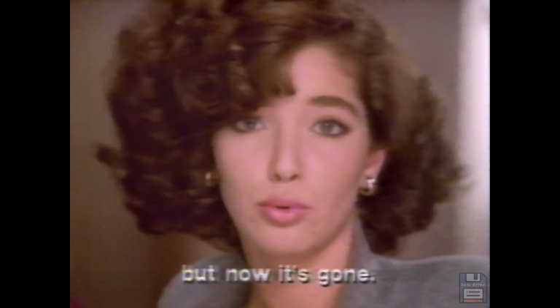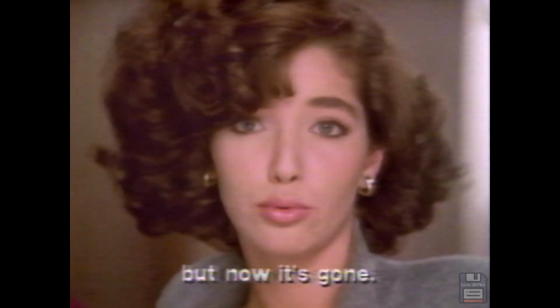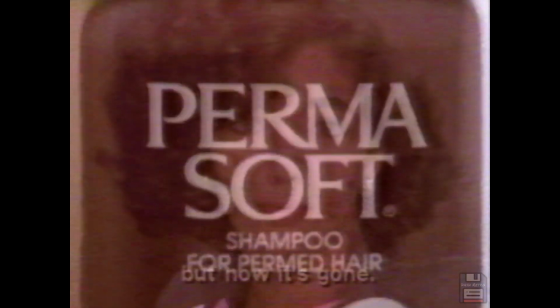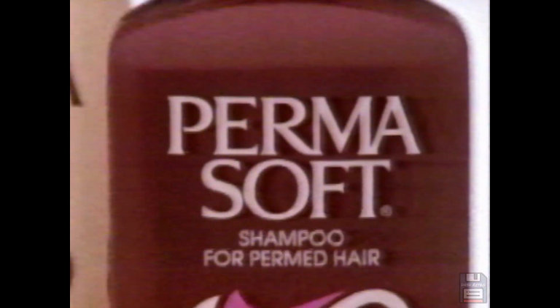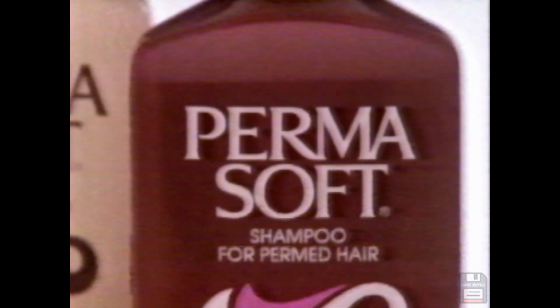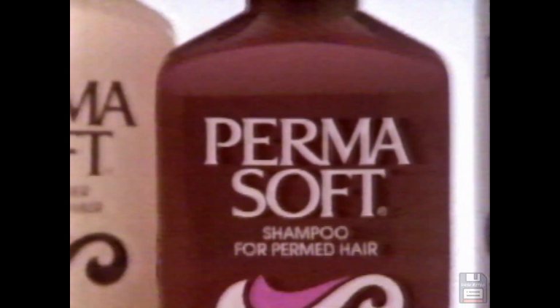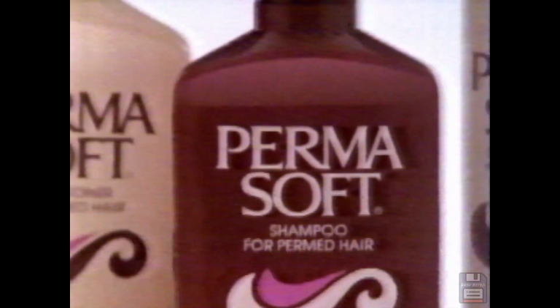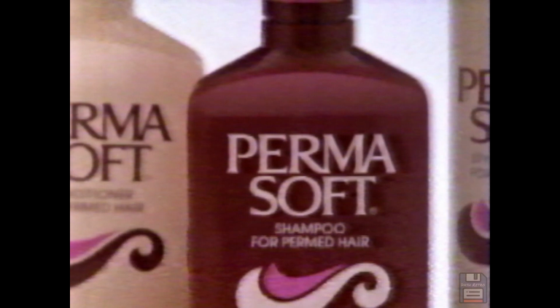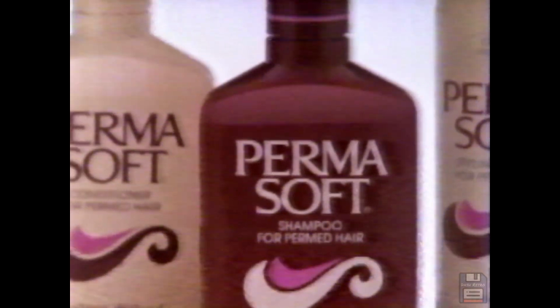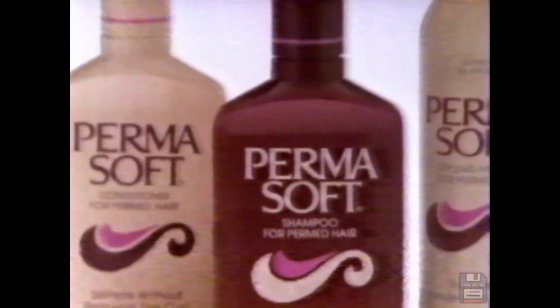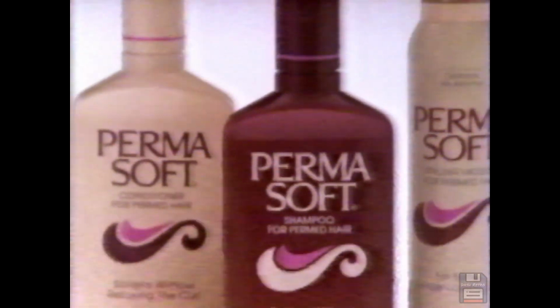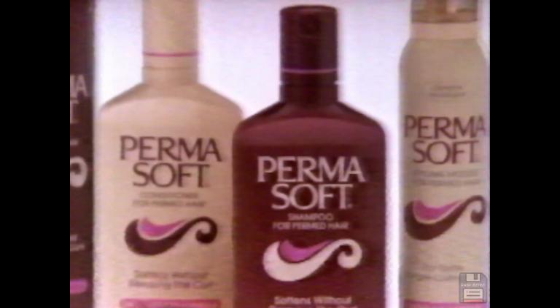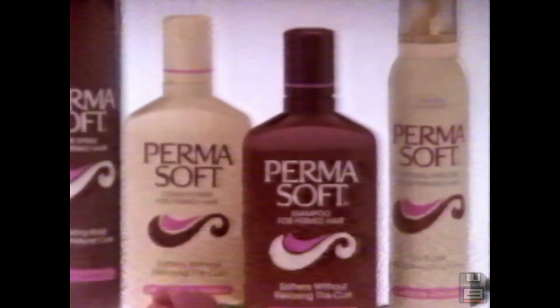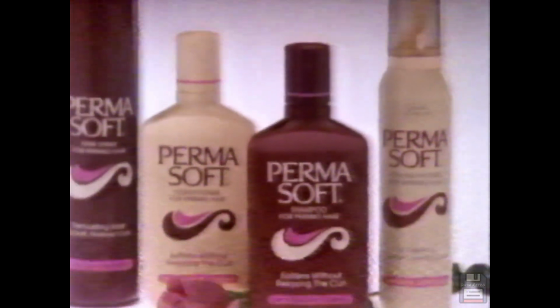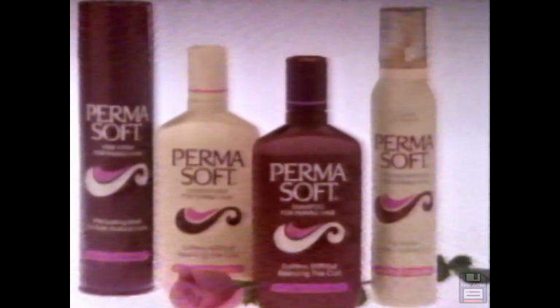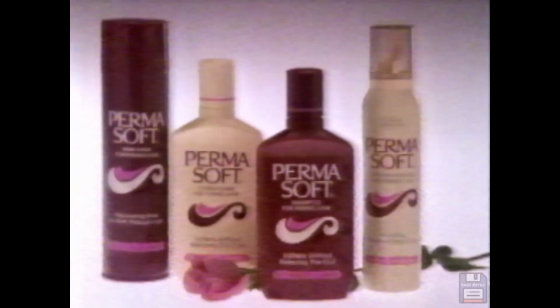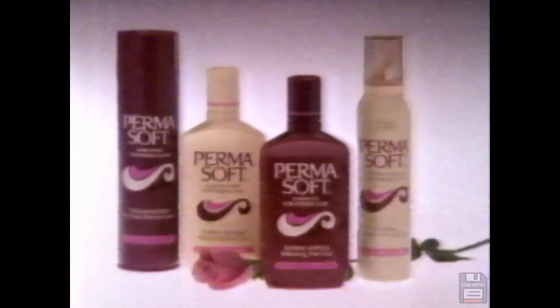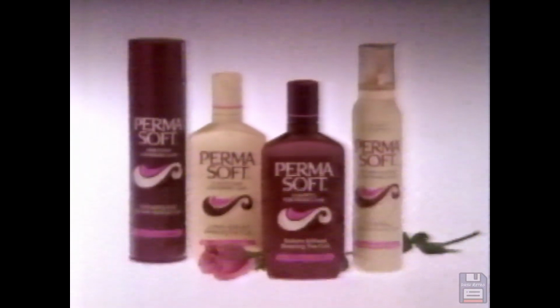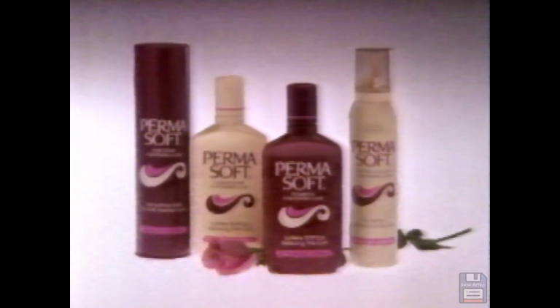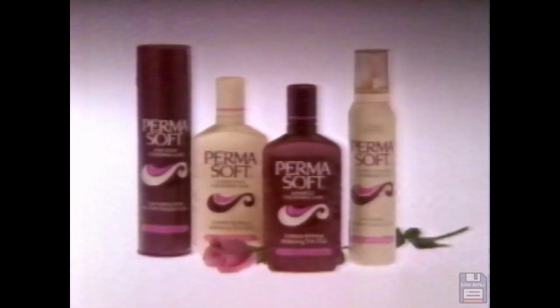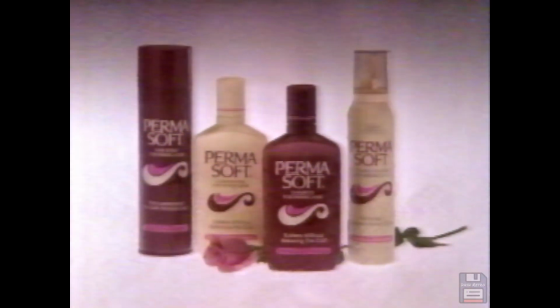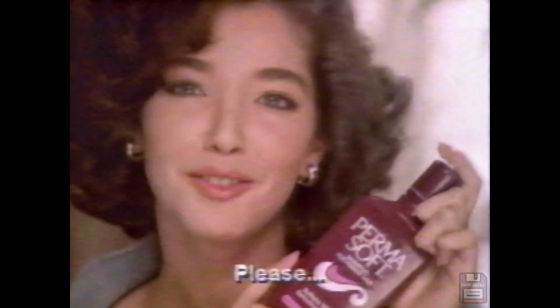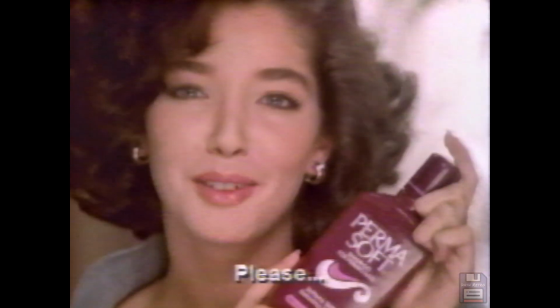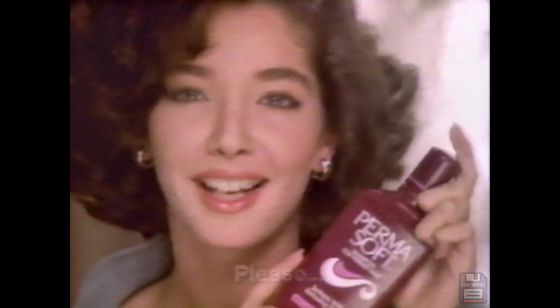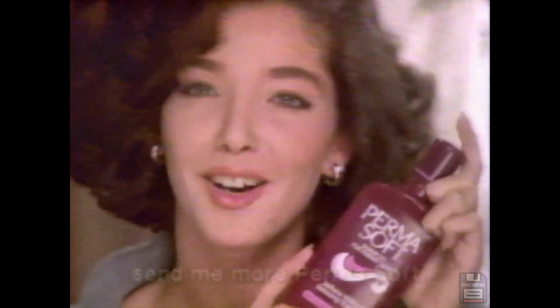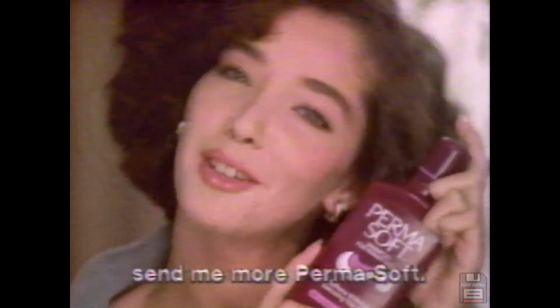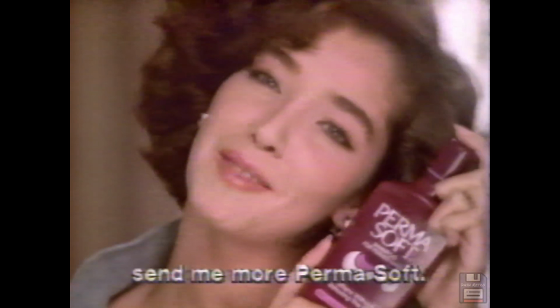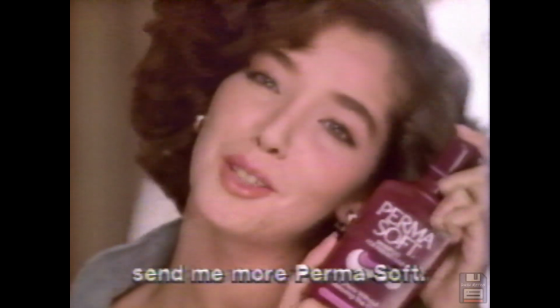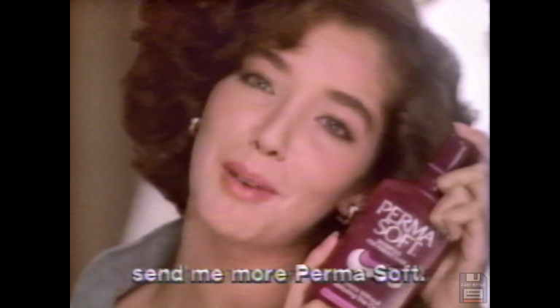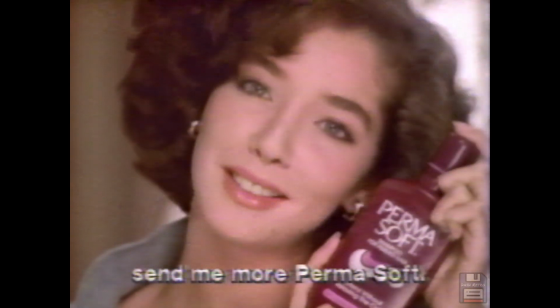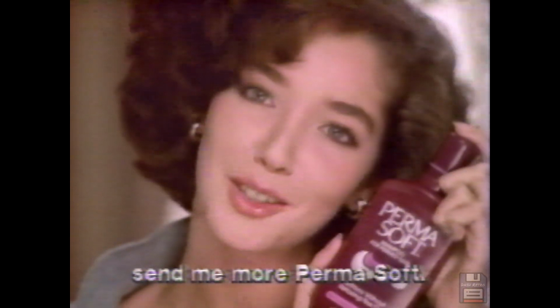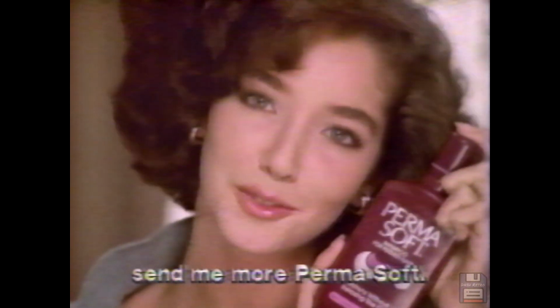Permasoft and the foreign exchange. S'il vous plaît, envoyez-moi du Permasoft.